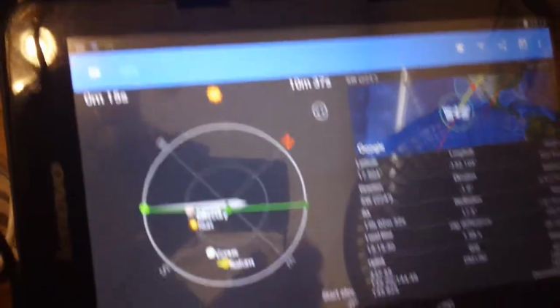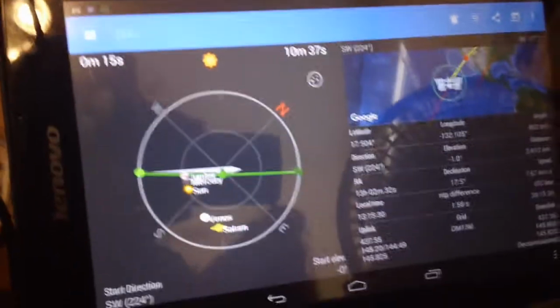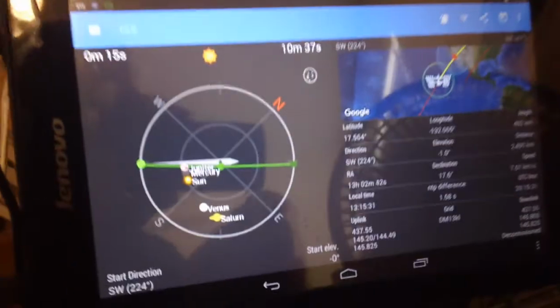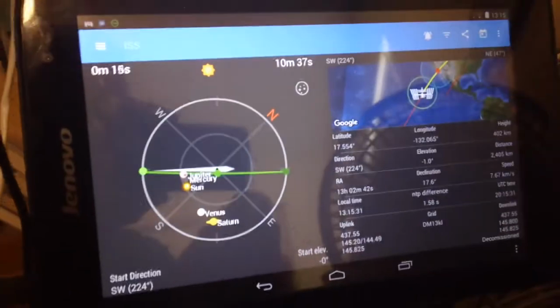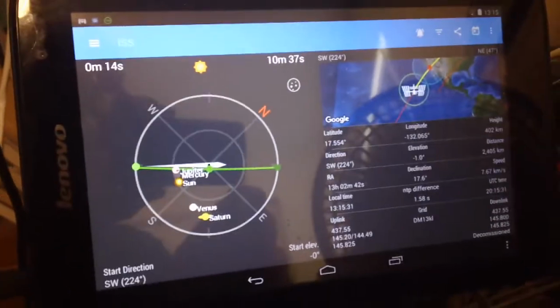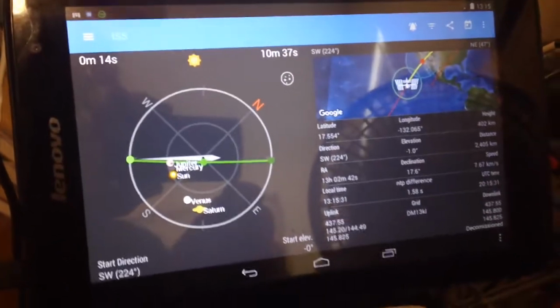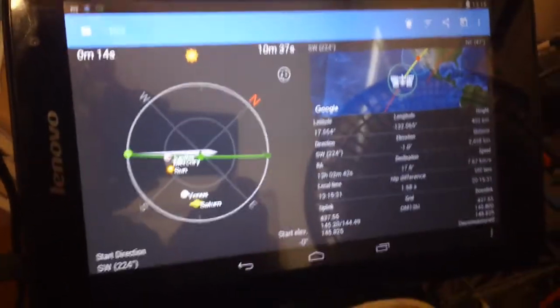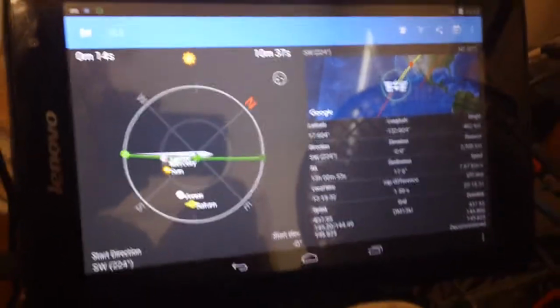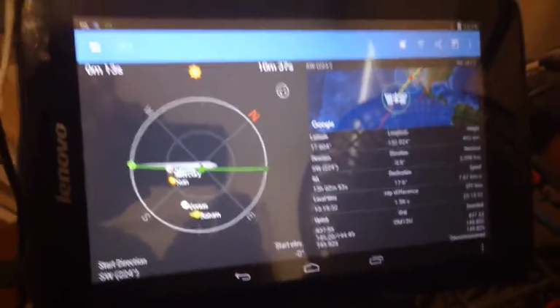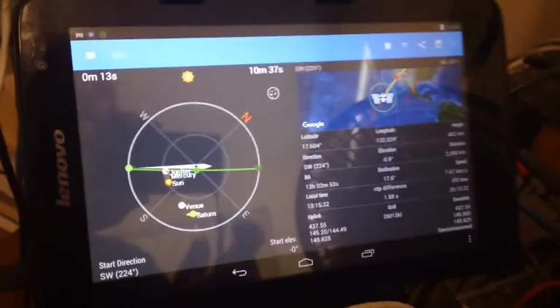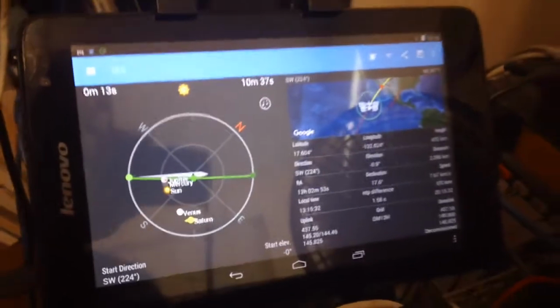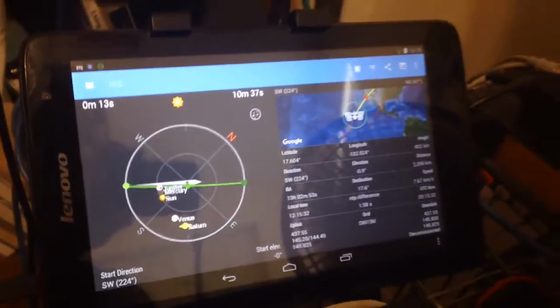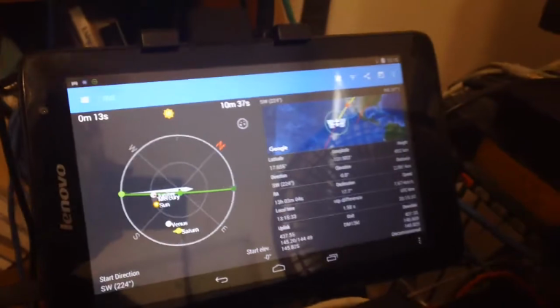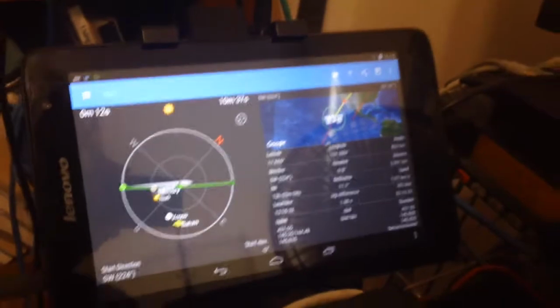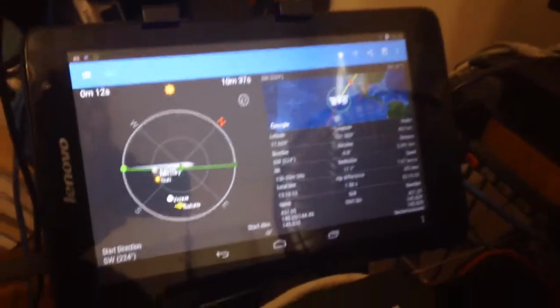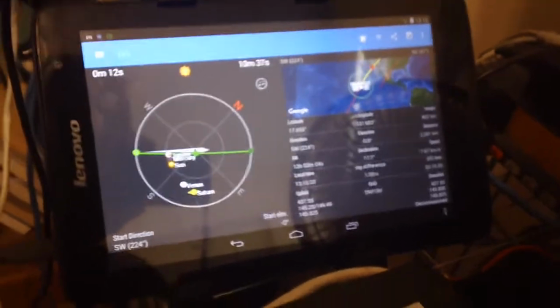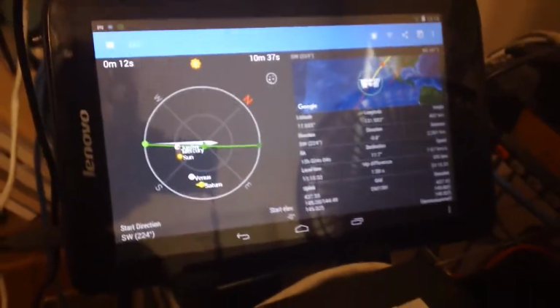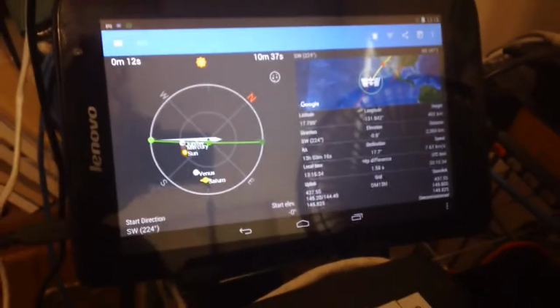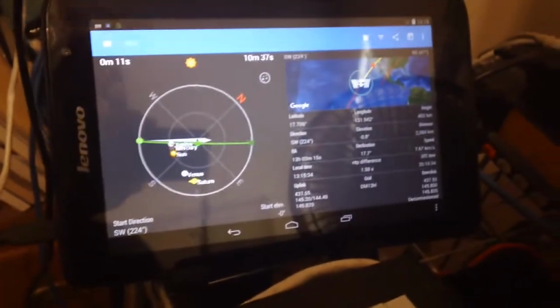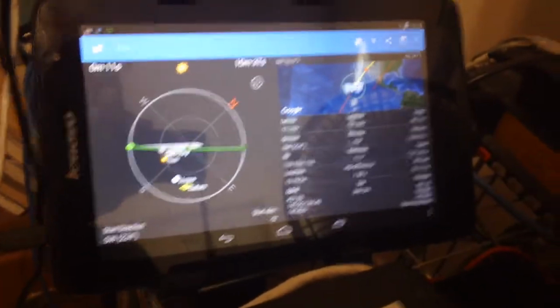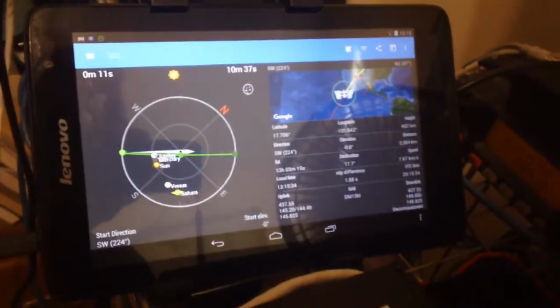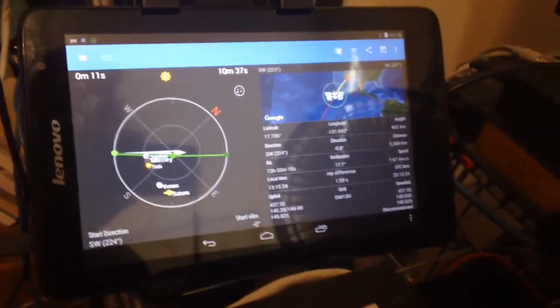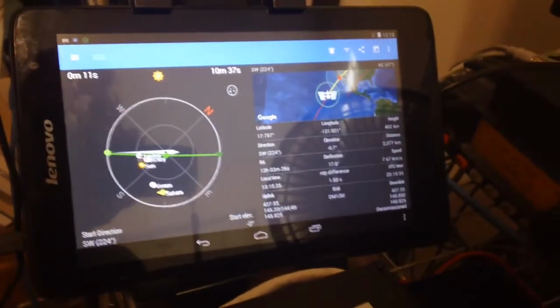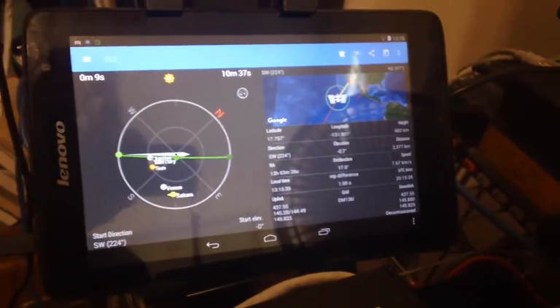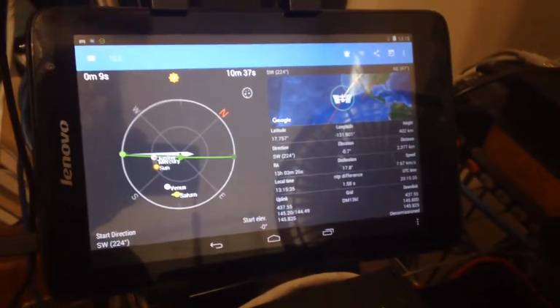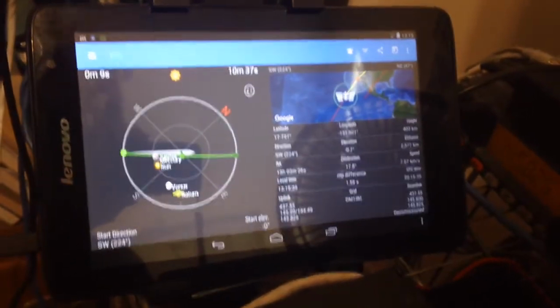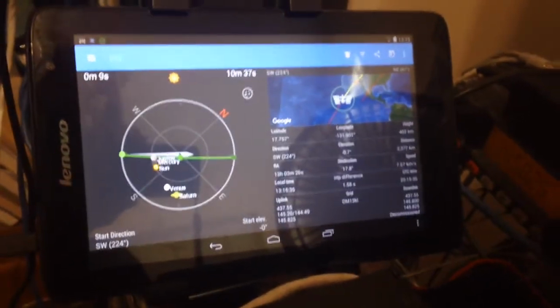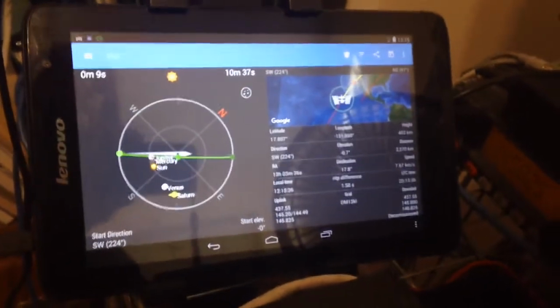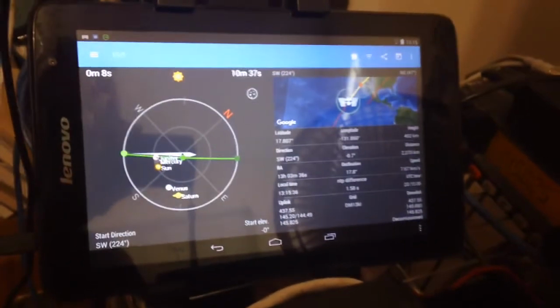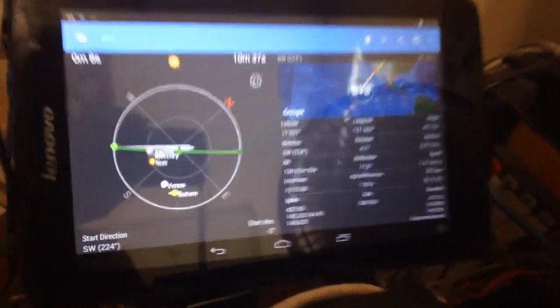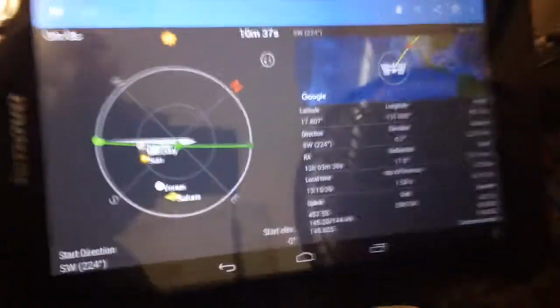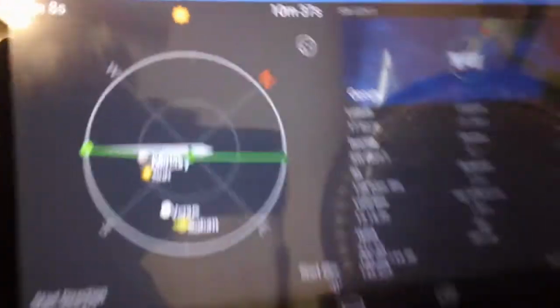Greetings from Jim, AG6IF. We're going to see if we can get anything from the space station. The ISS is about to make a pass.